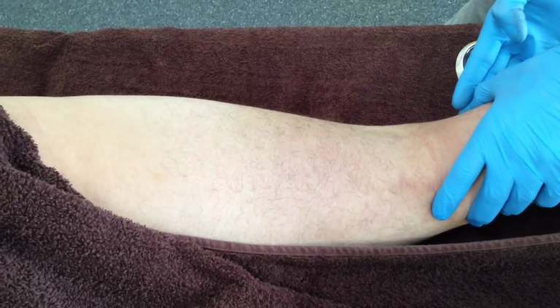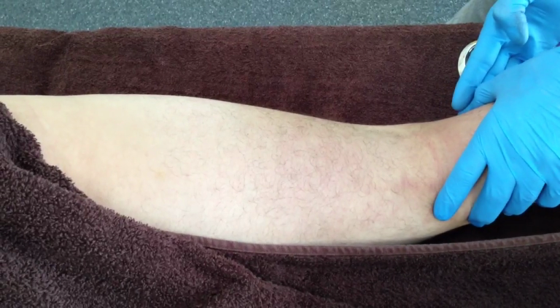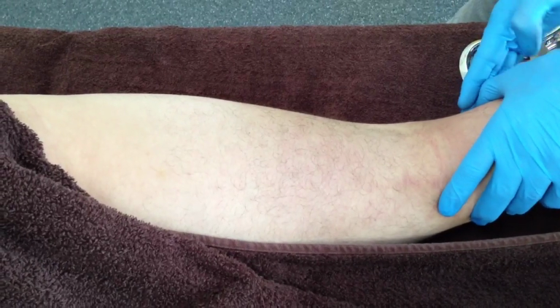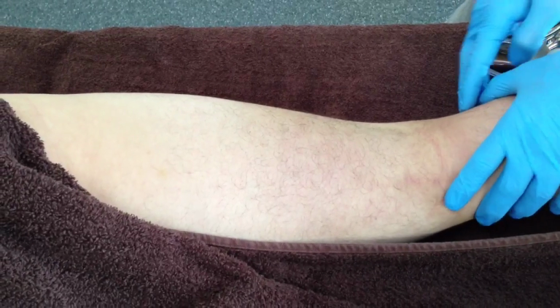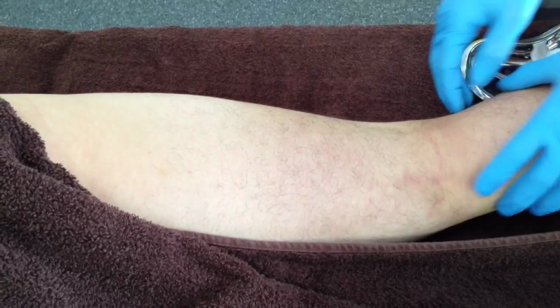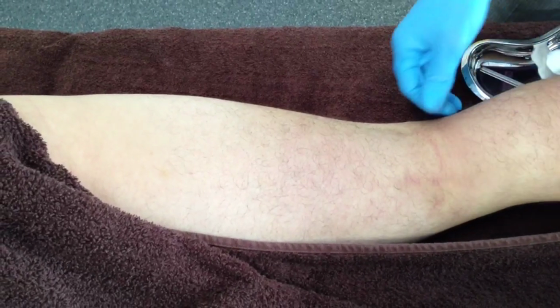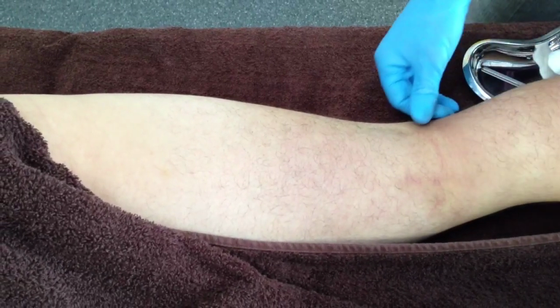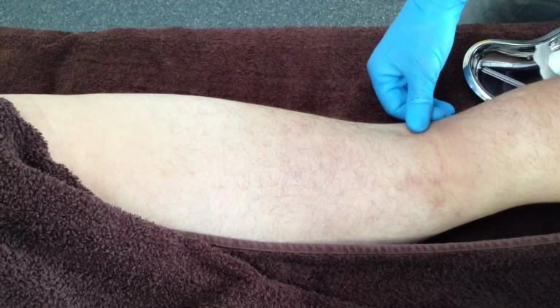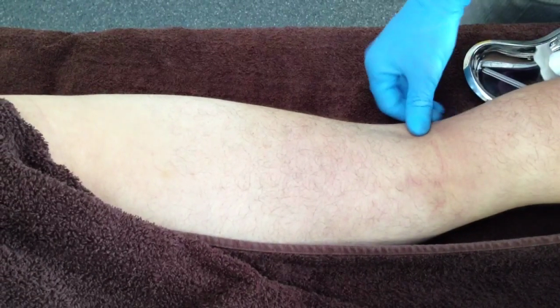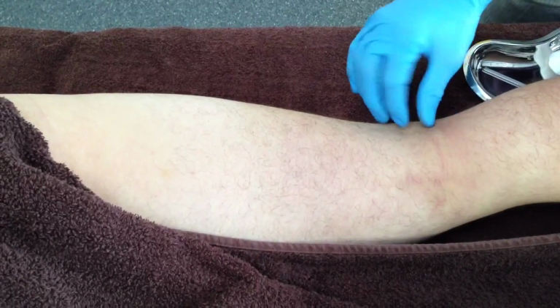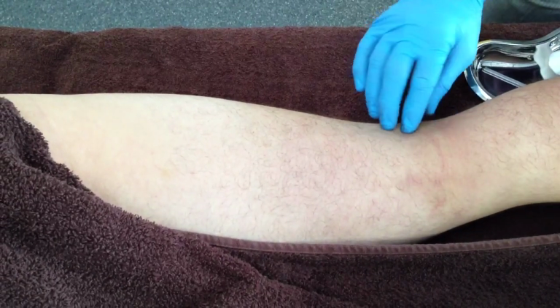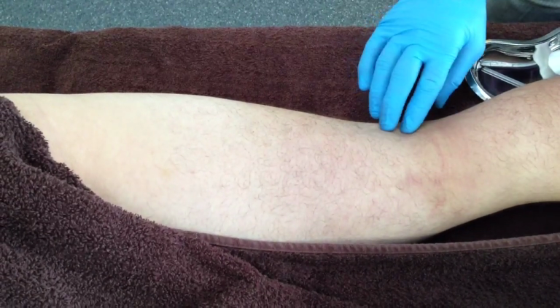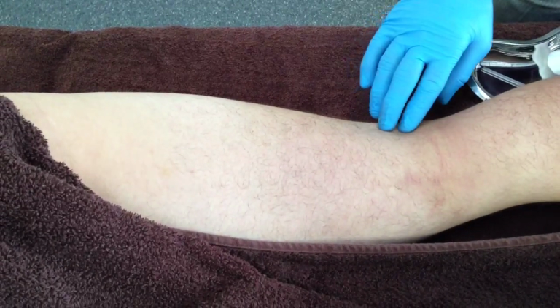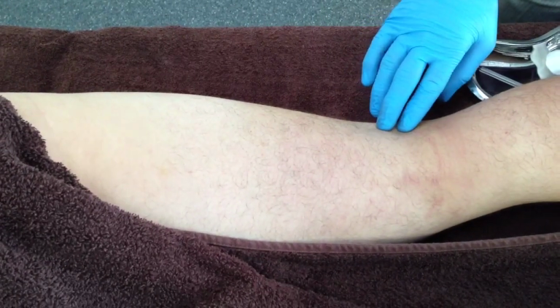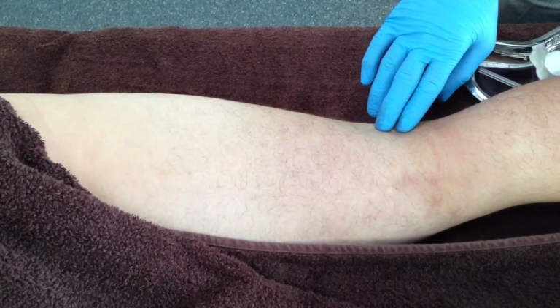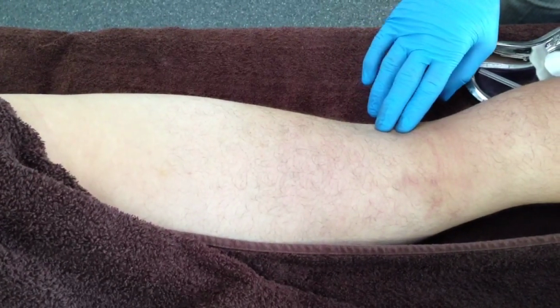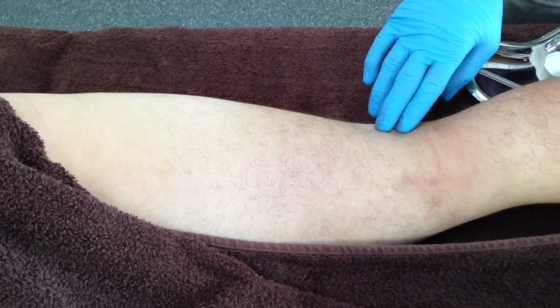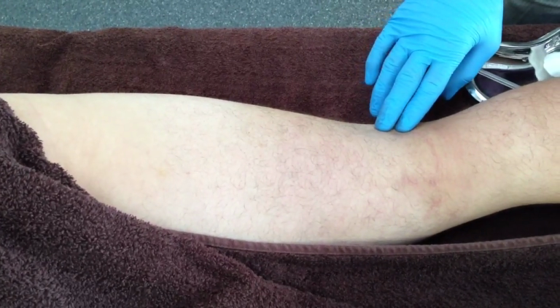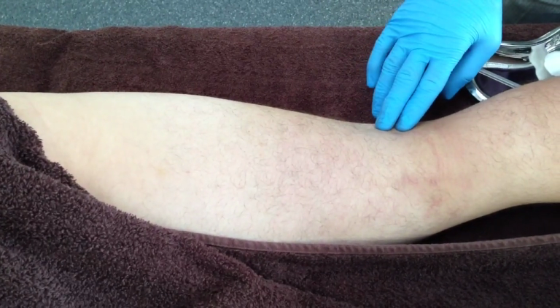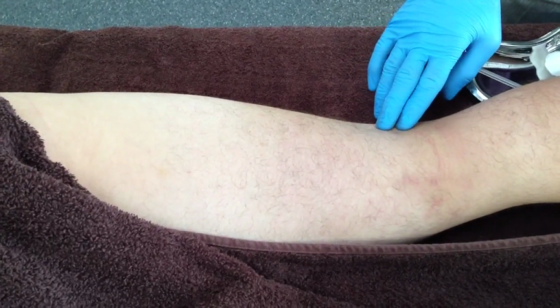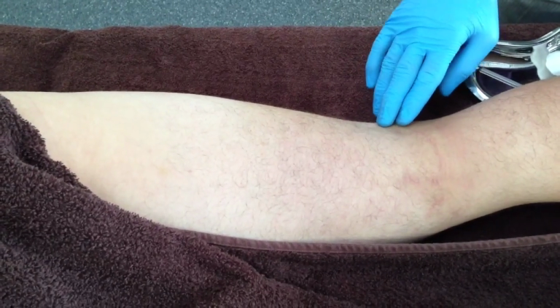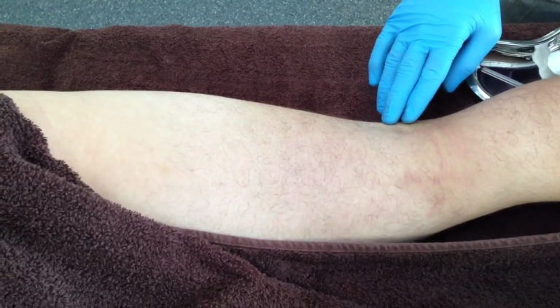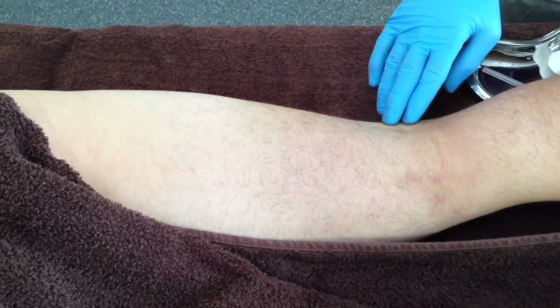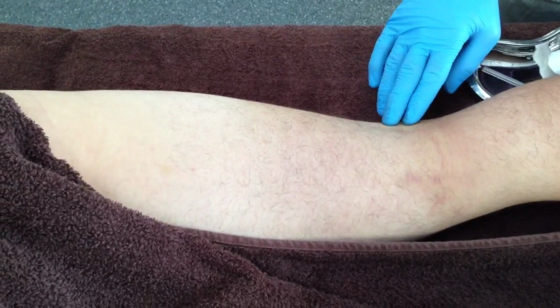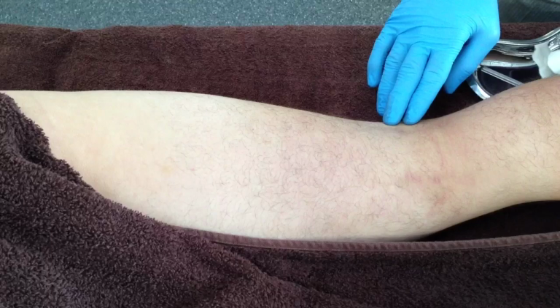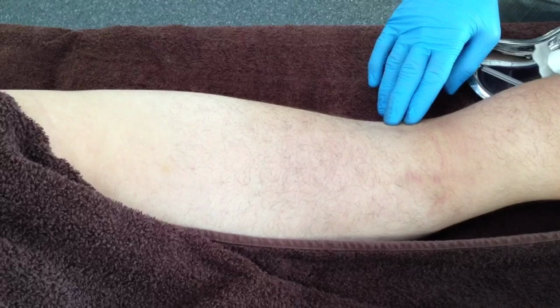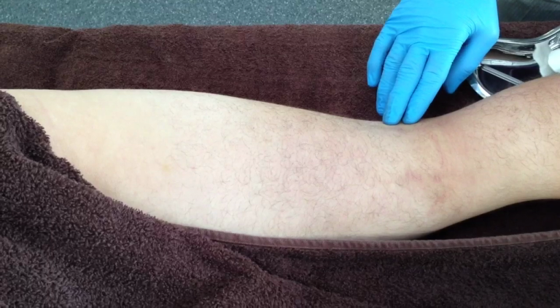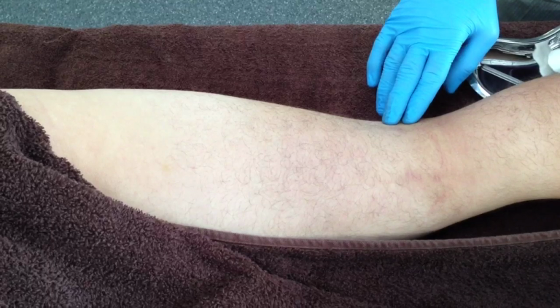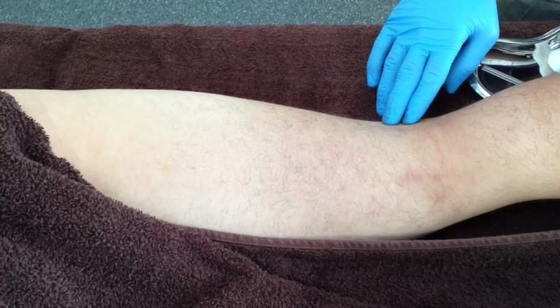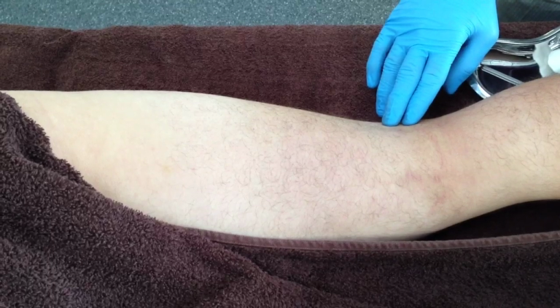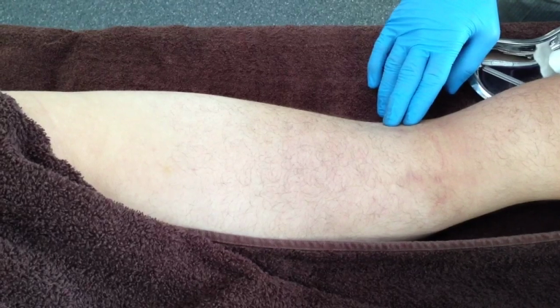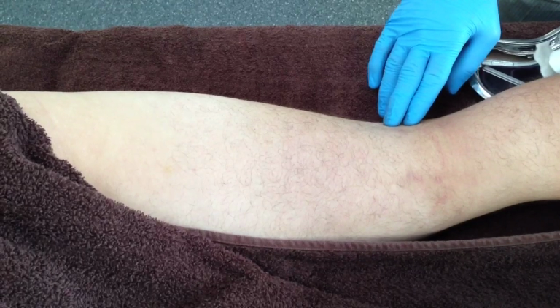Gentle, active, resisted knee flexion may be used to assist in the palpation of the lateral hamstring muscle belly.